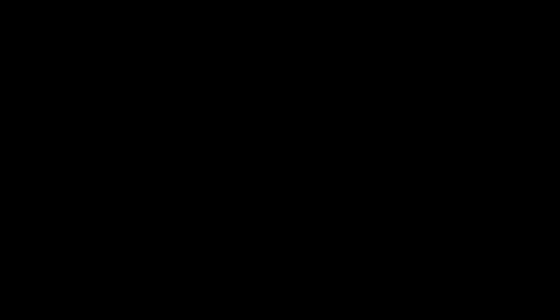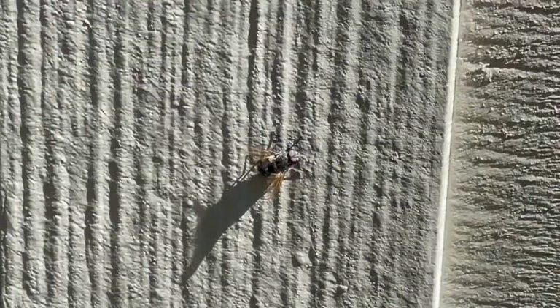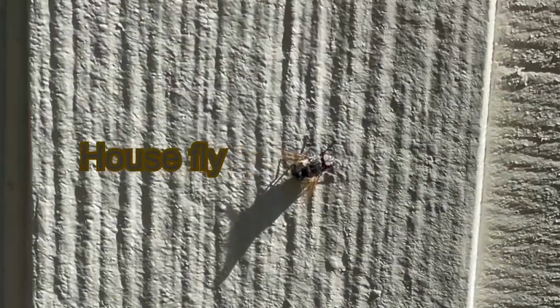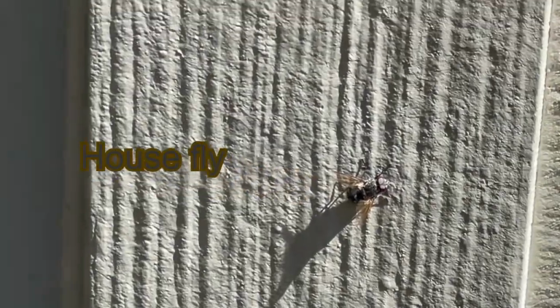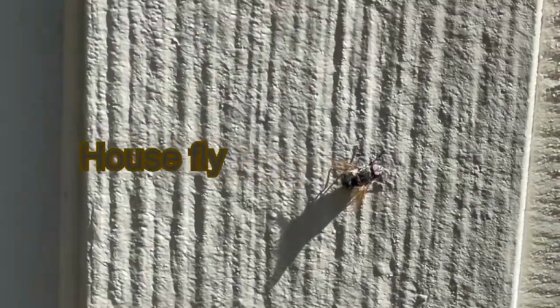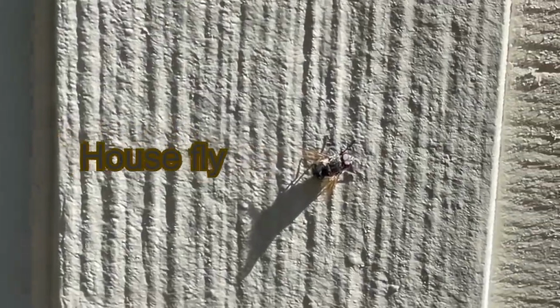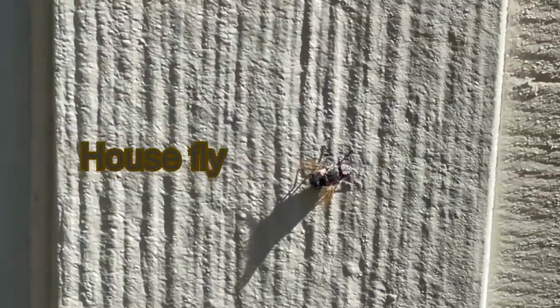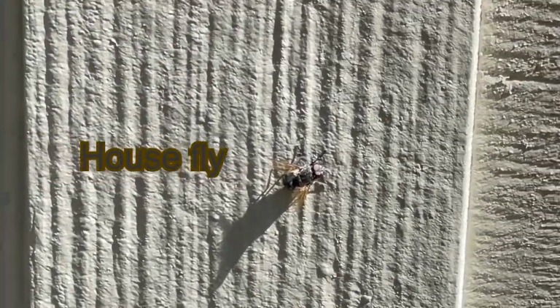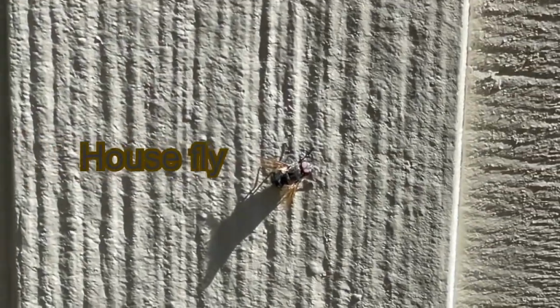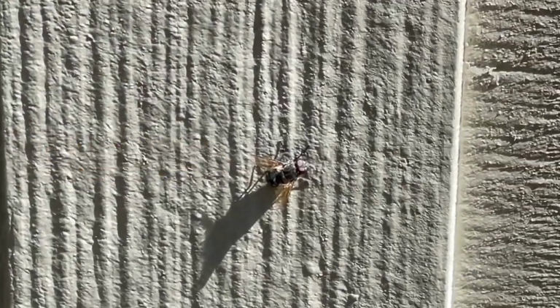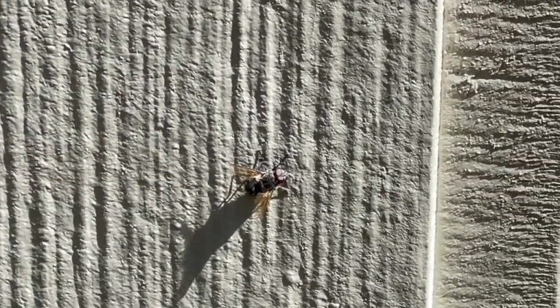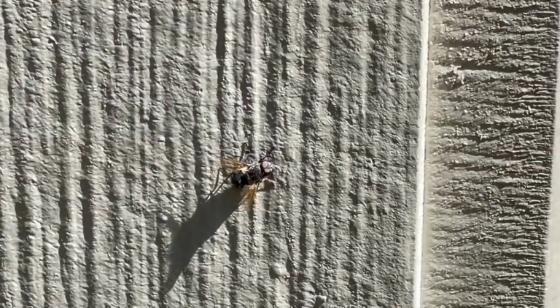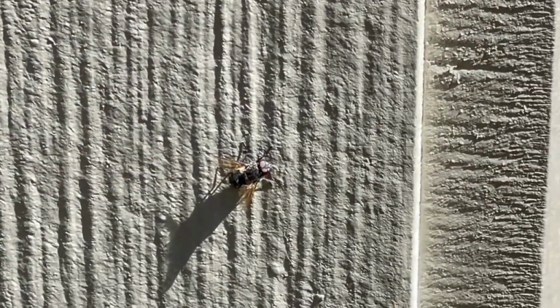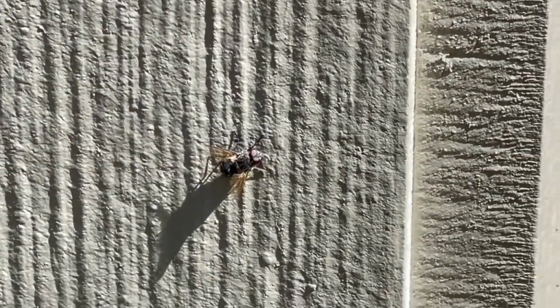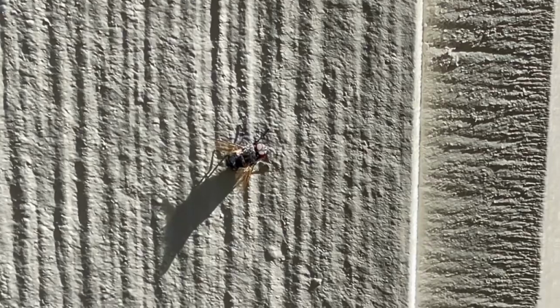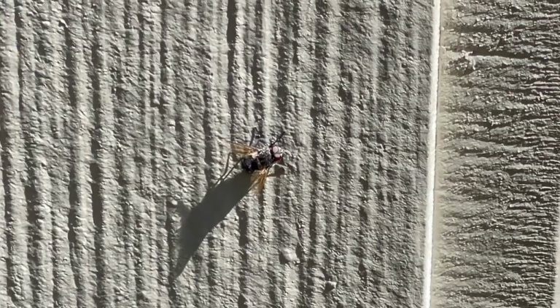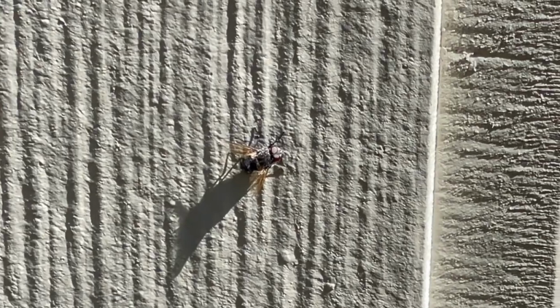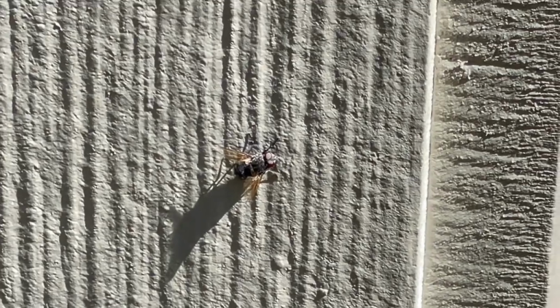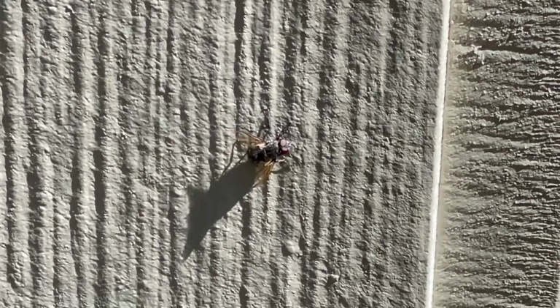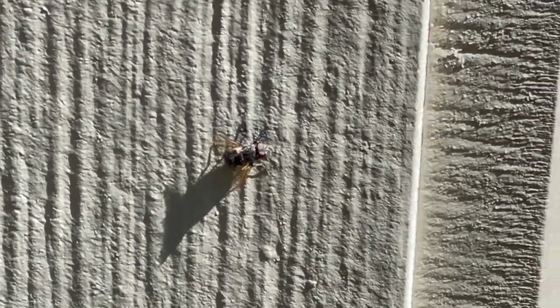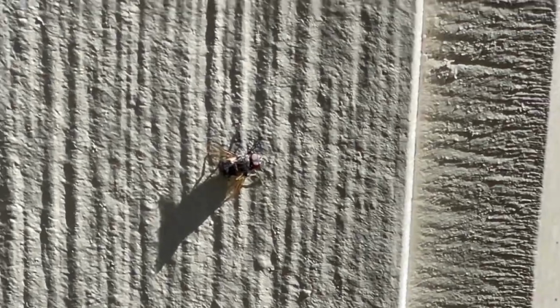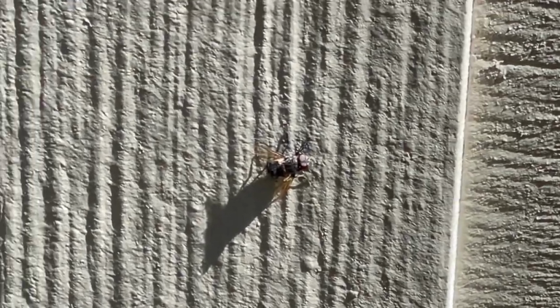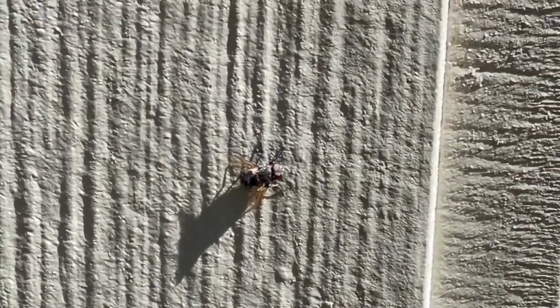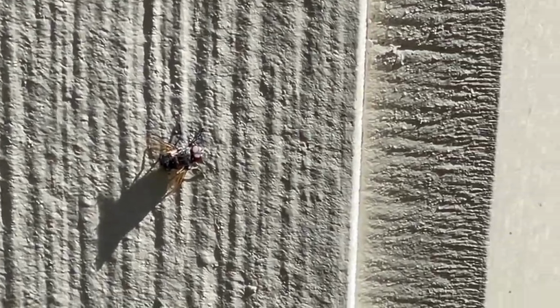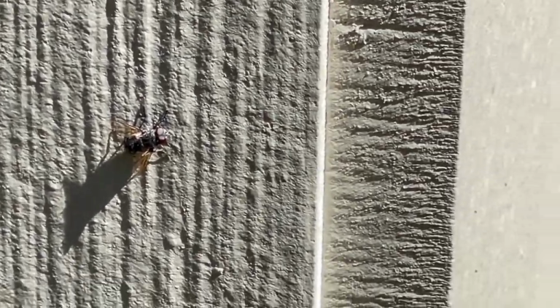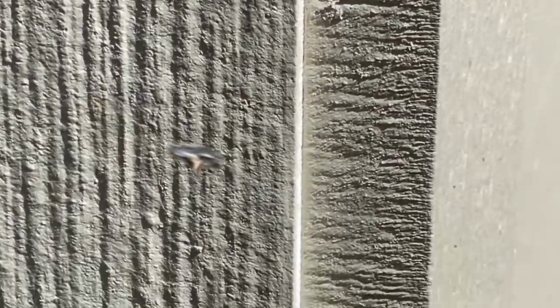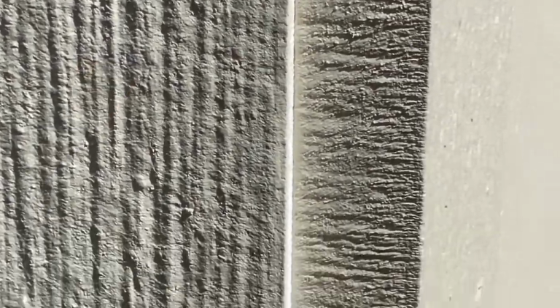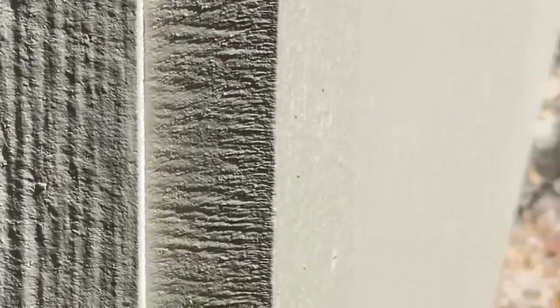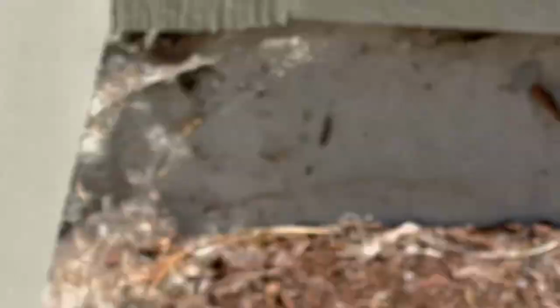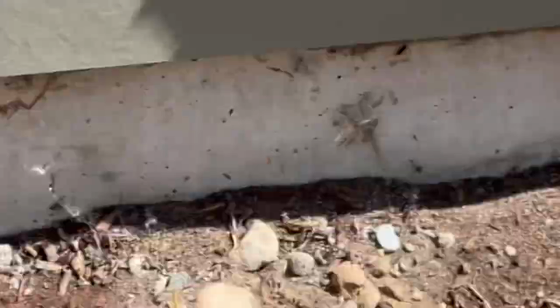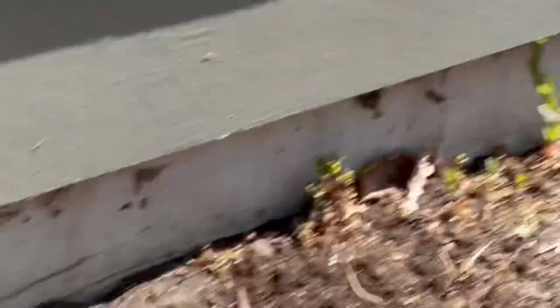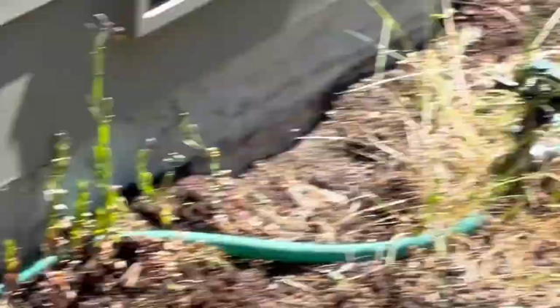That's a house fly — a house fly not living in a house, that's weird isn't it? Oh, it fell away.